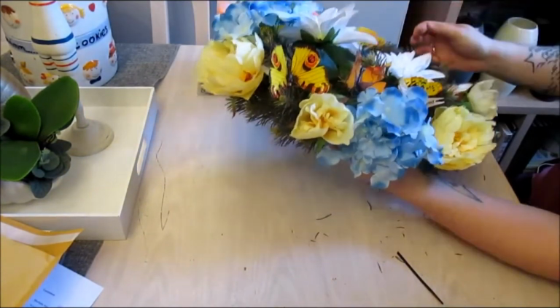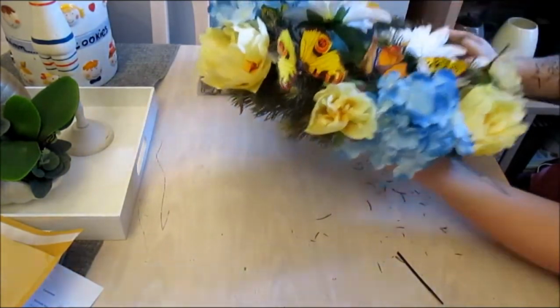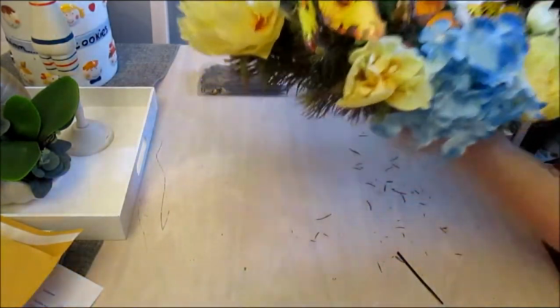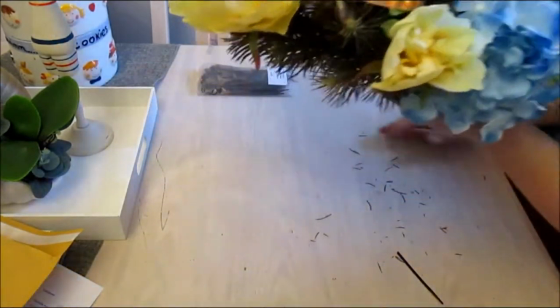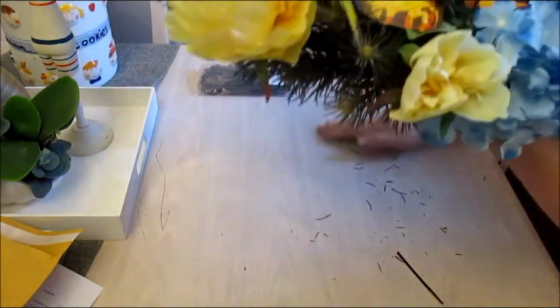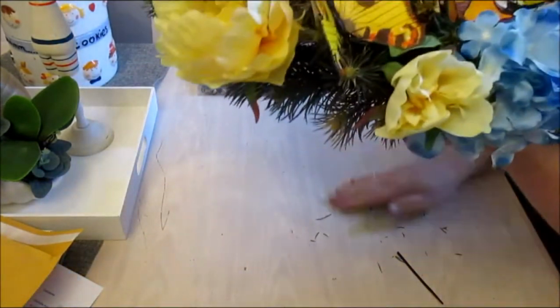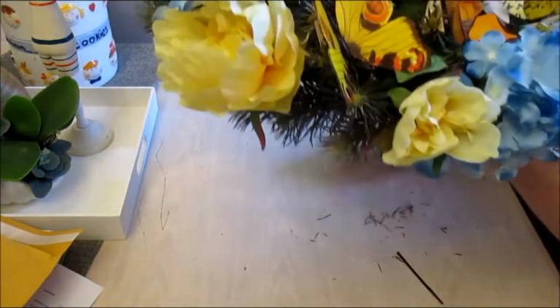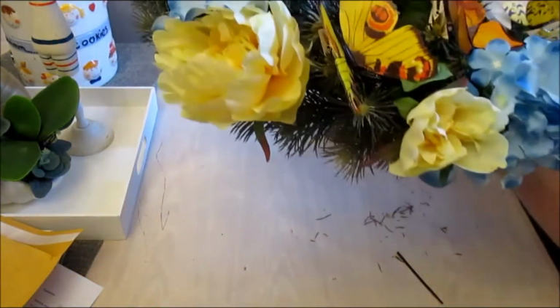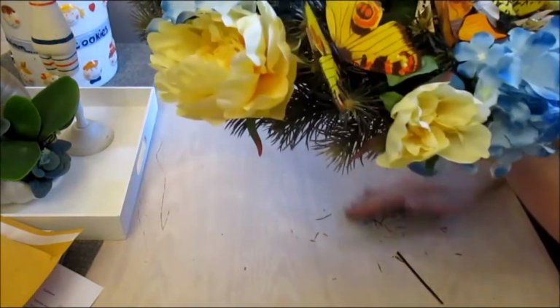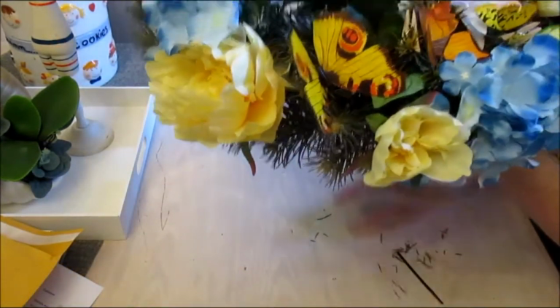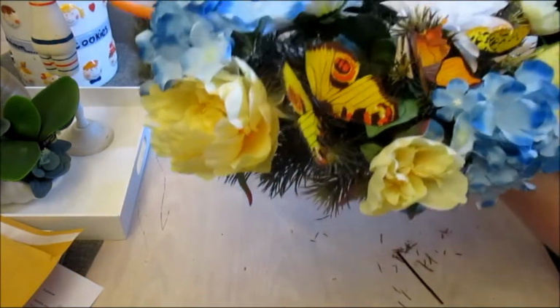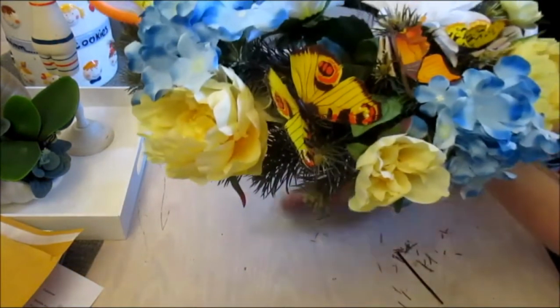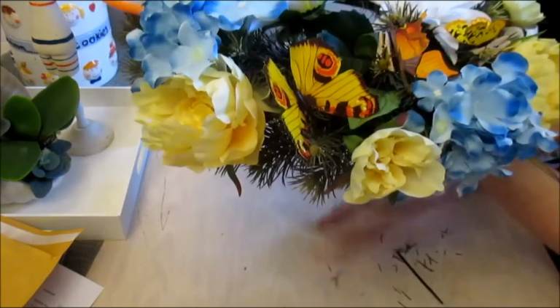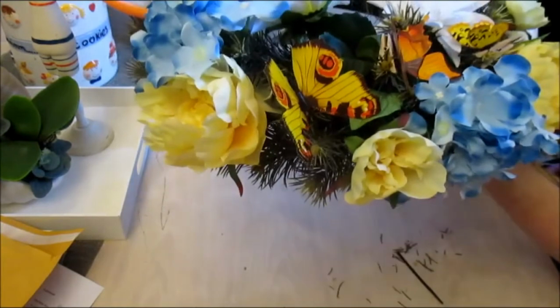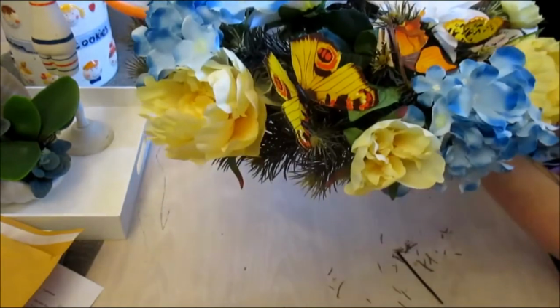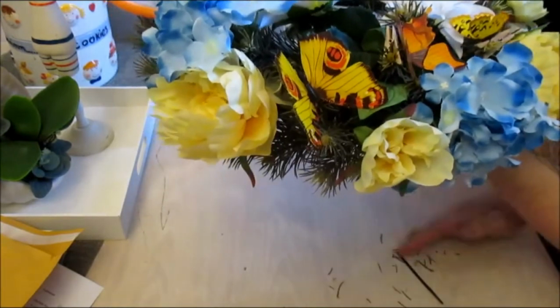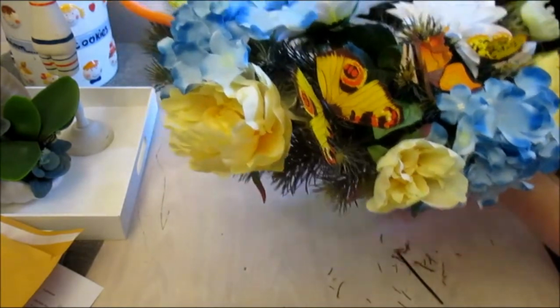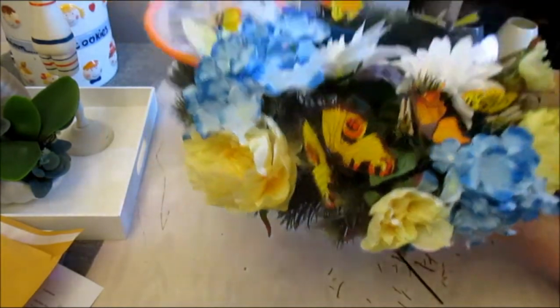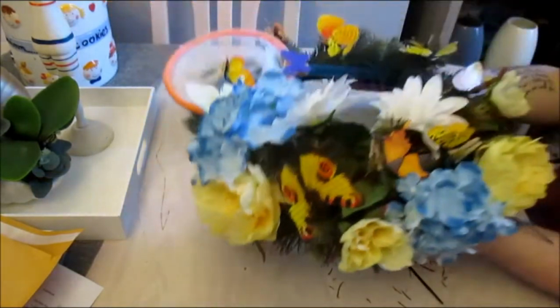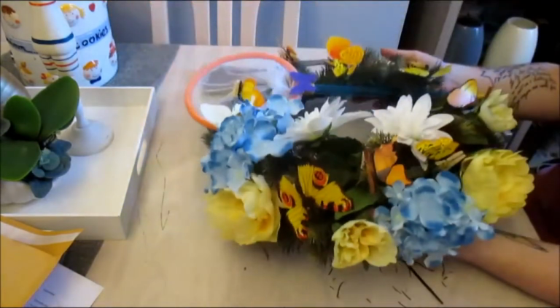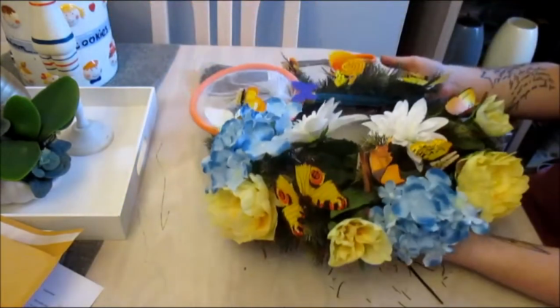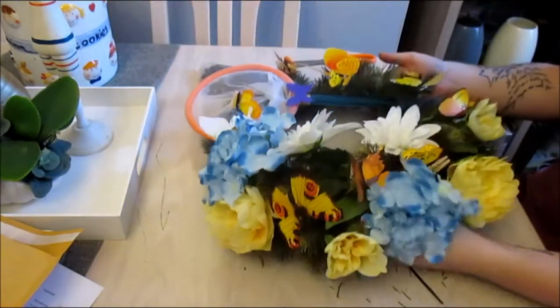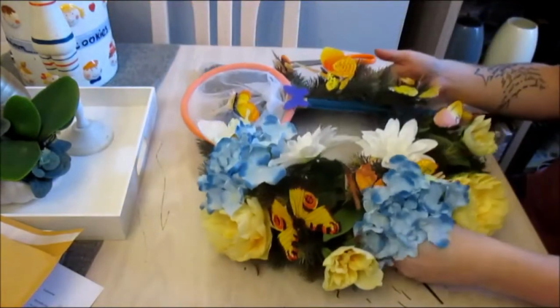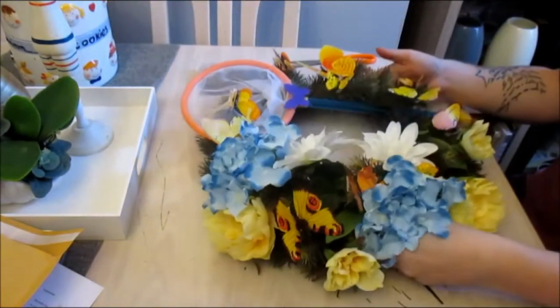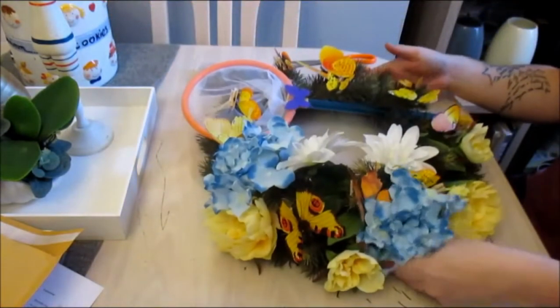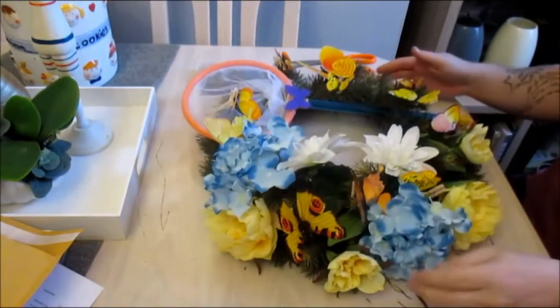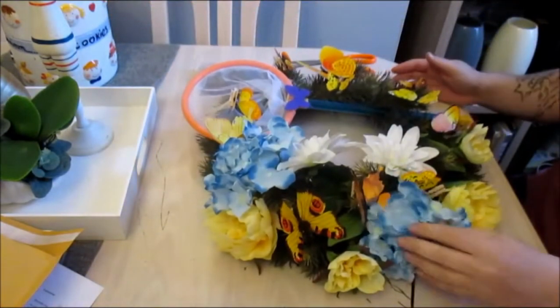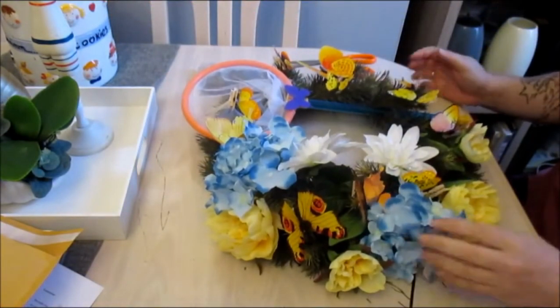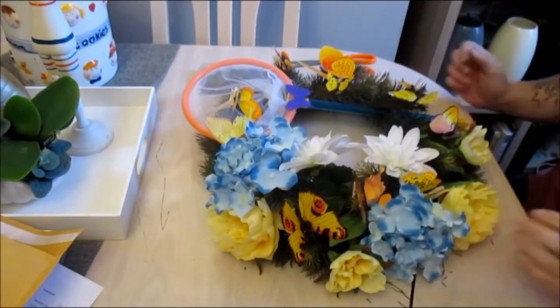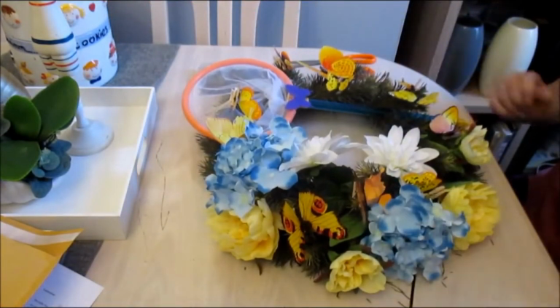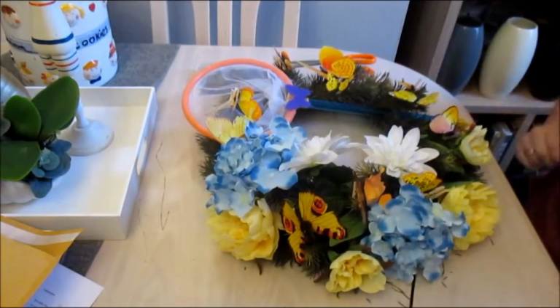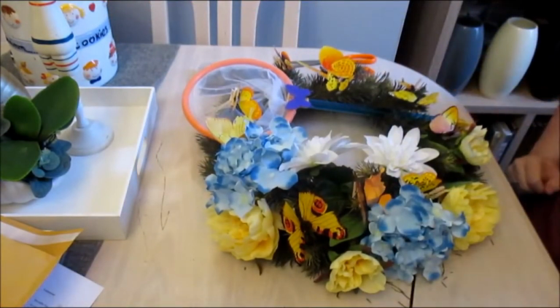Thank you very much for joining me today, crafters. I will see you again very soon. Take care now. Bye-bye.